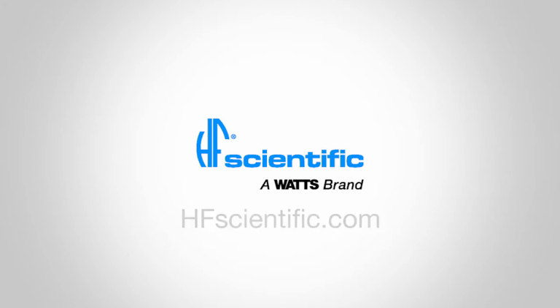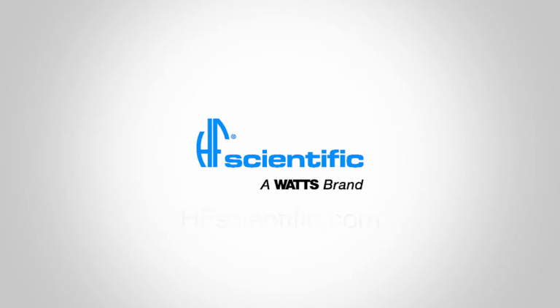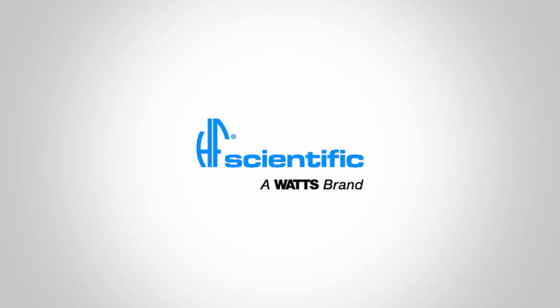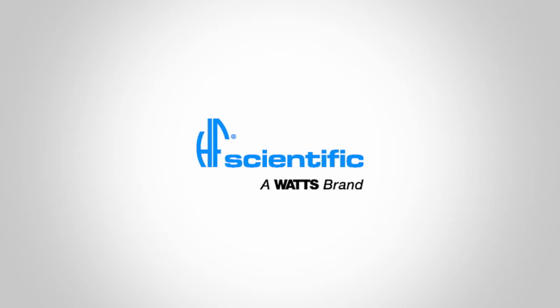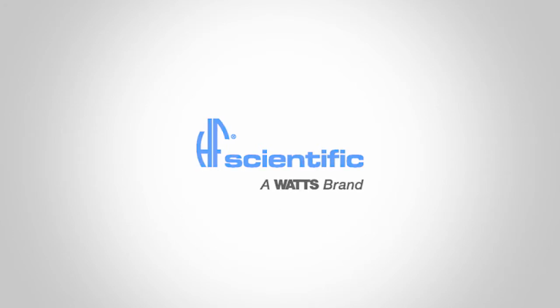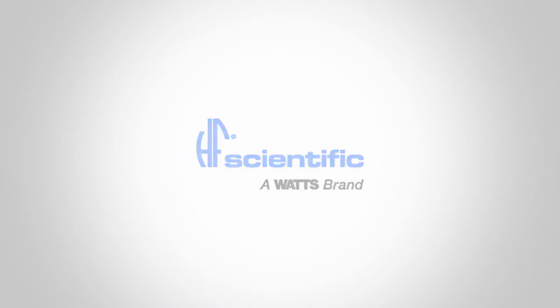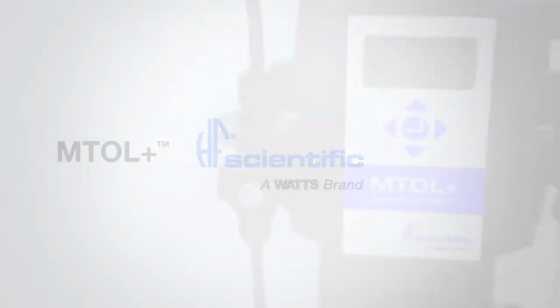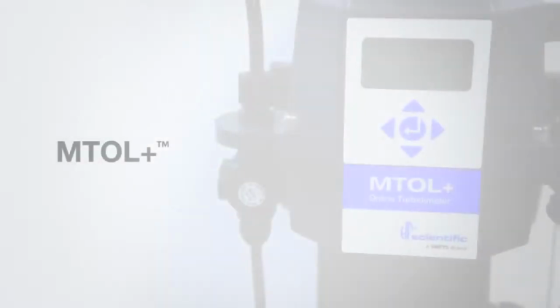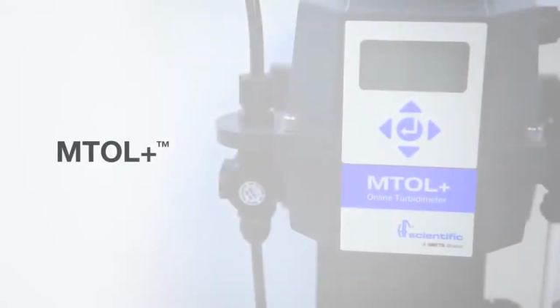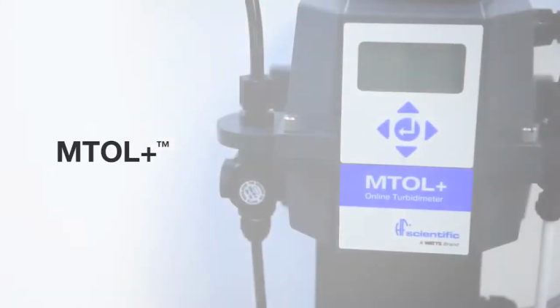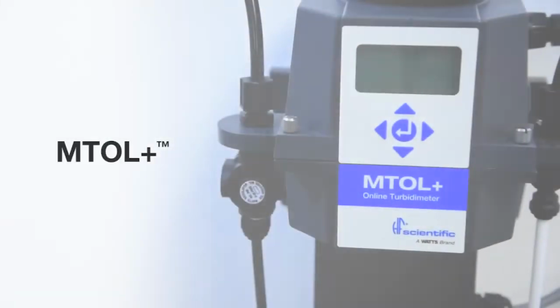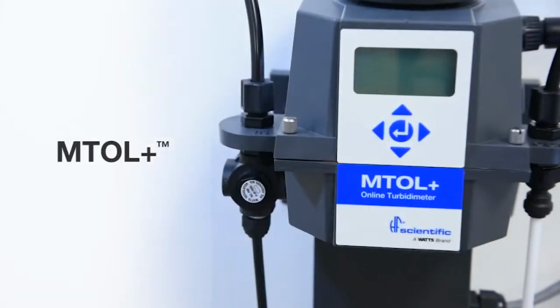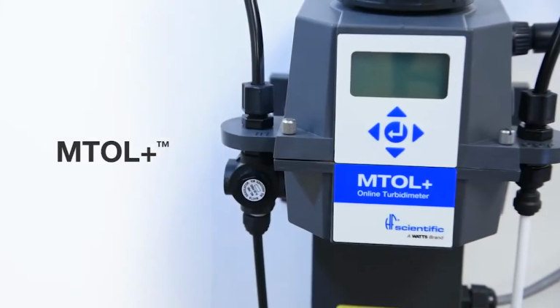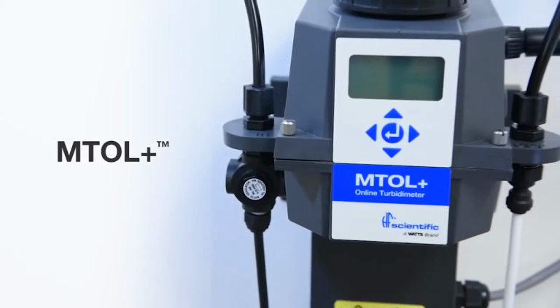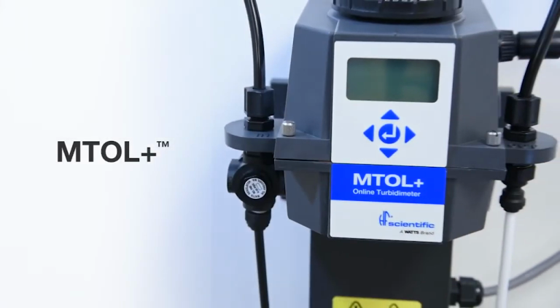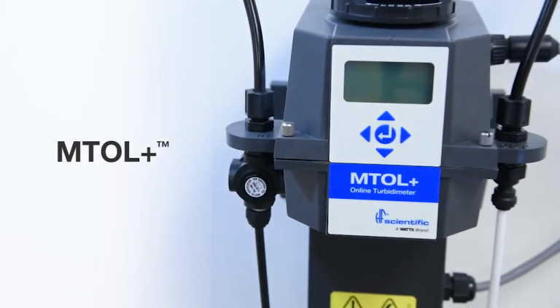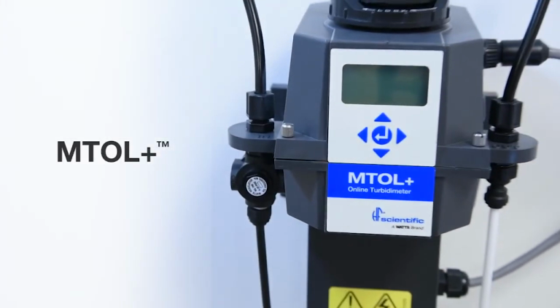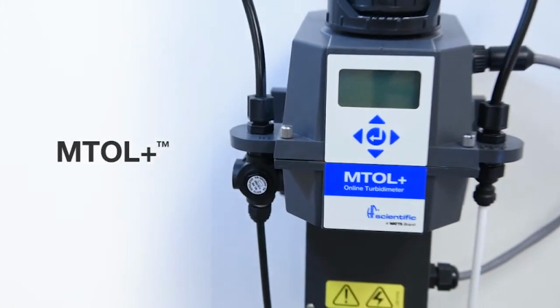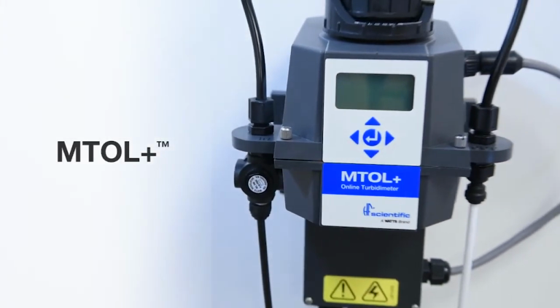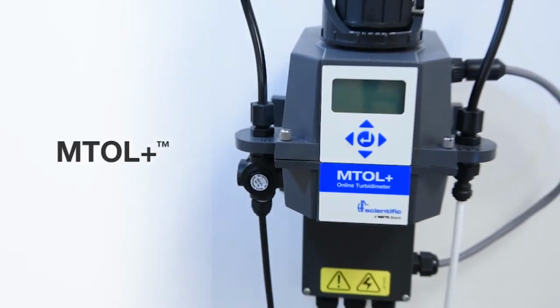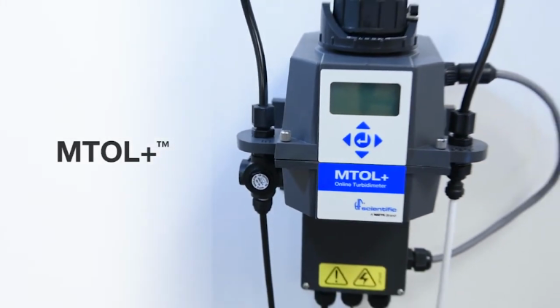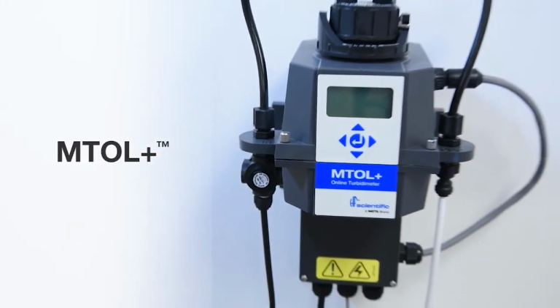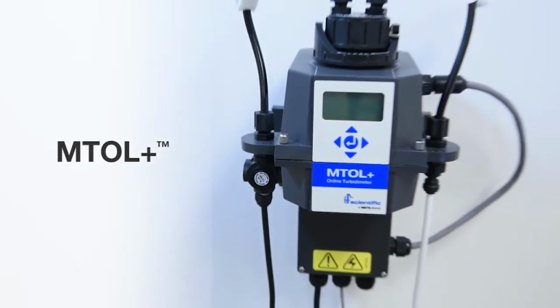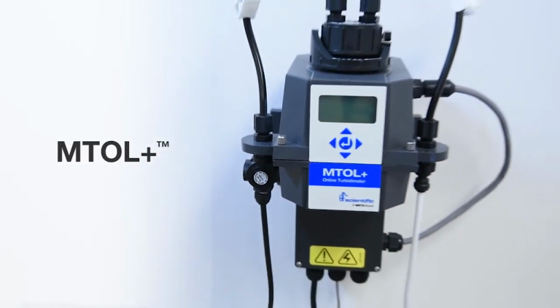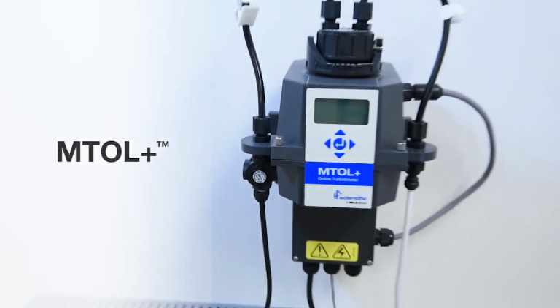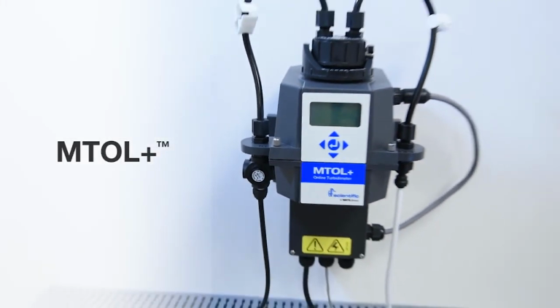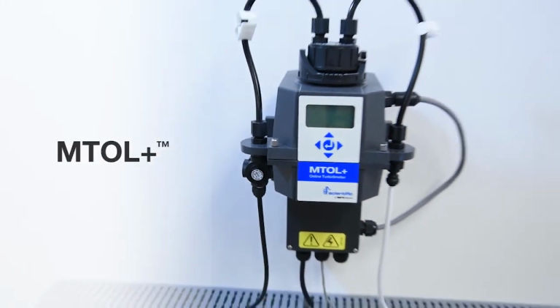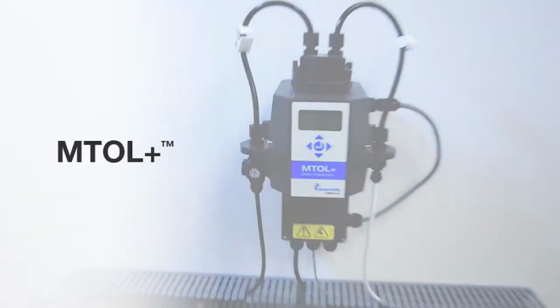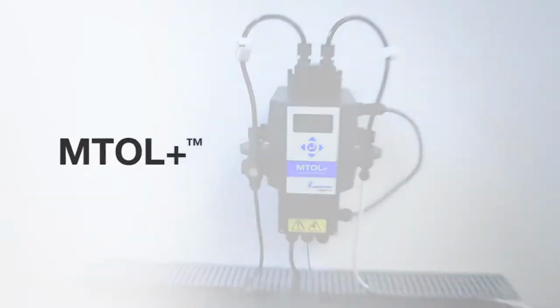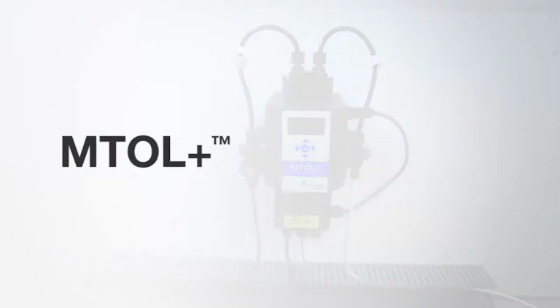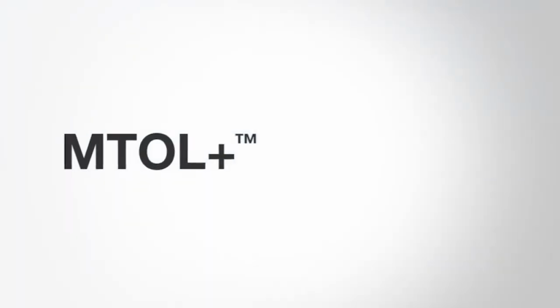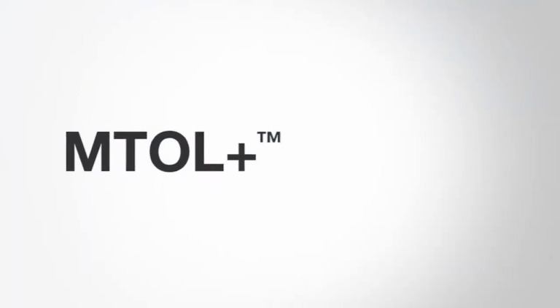When your application requires online turbidity measurement, all you need is the MTOL Plus.